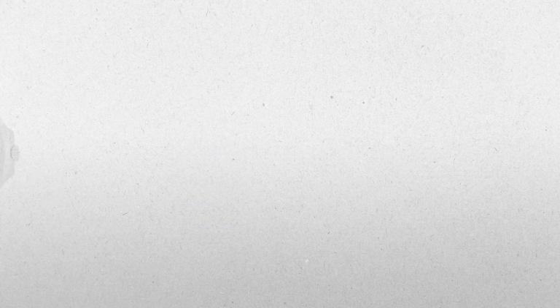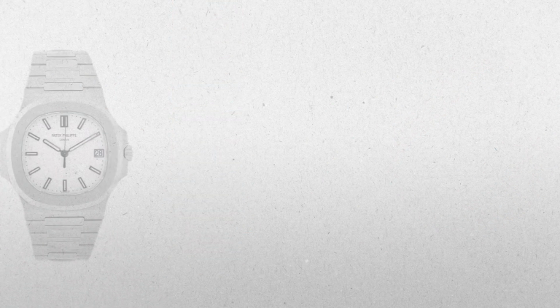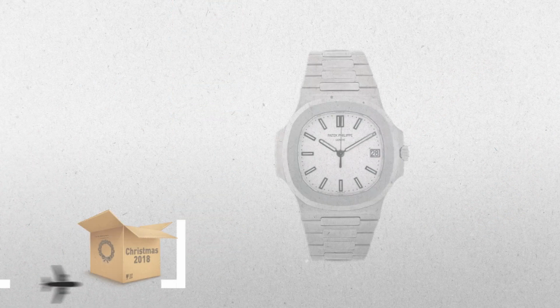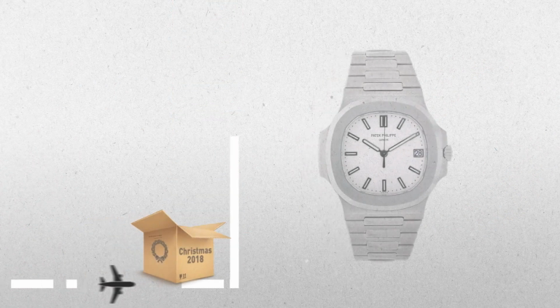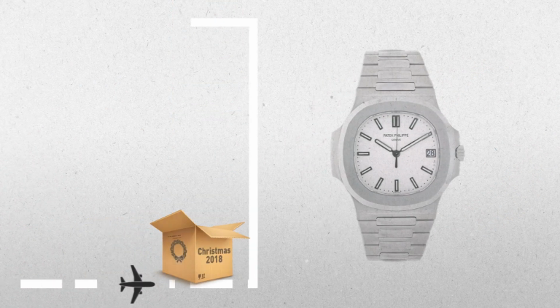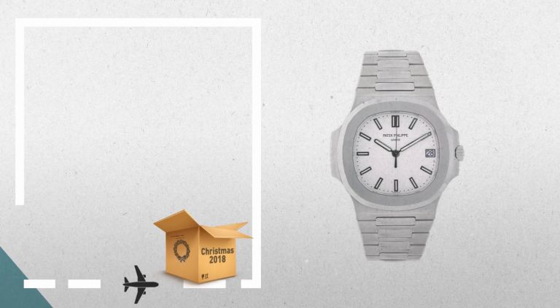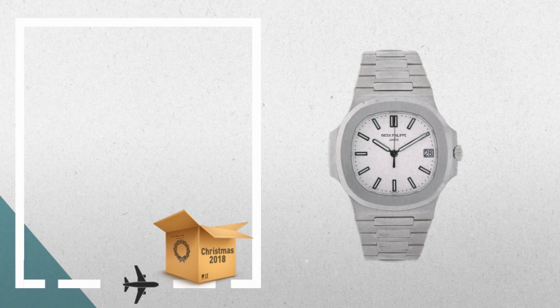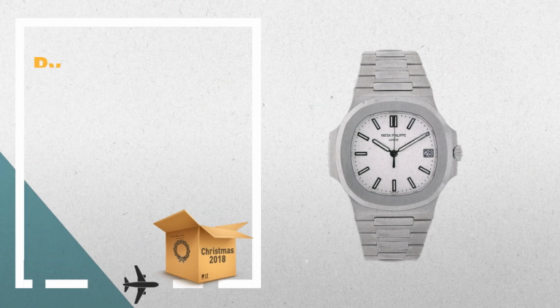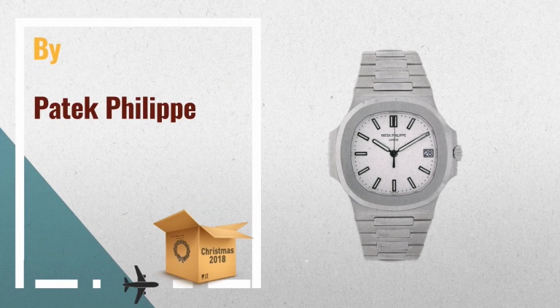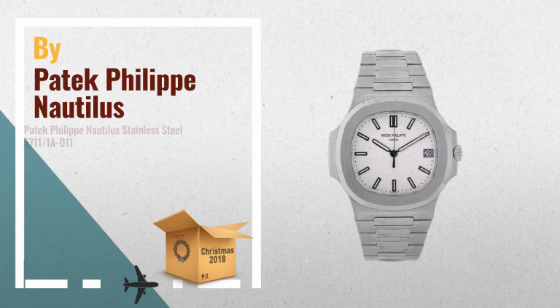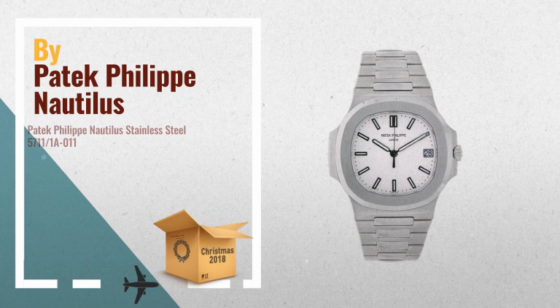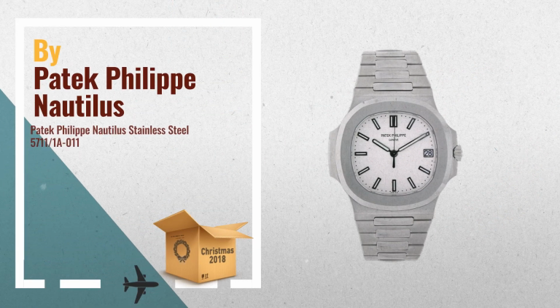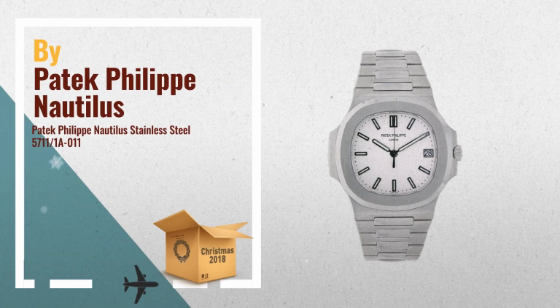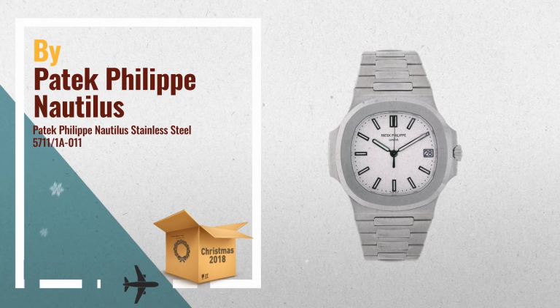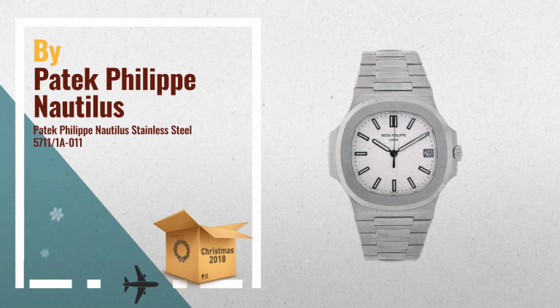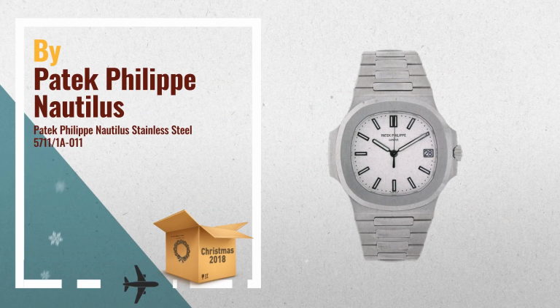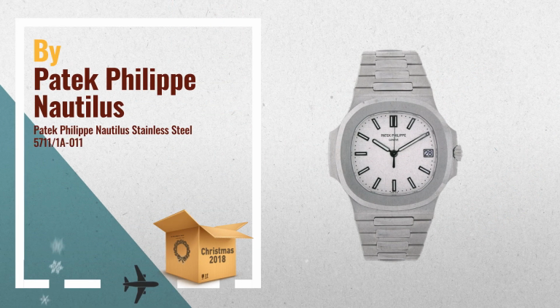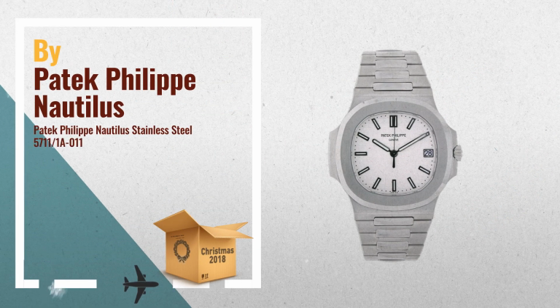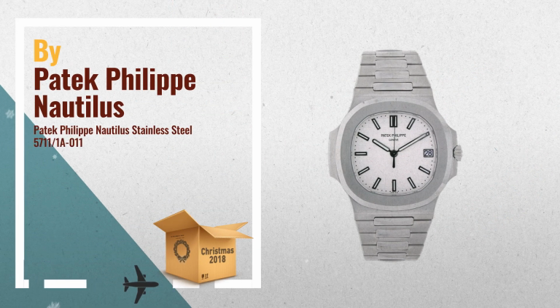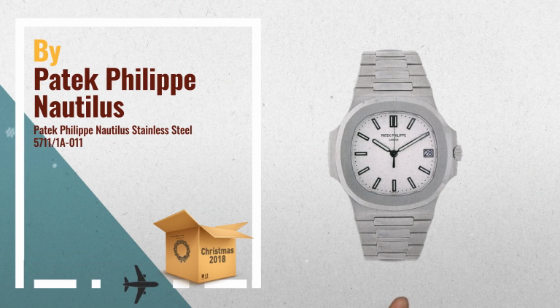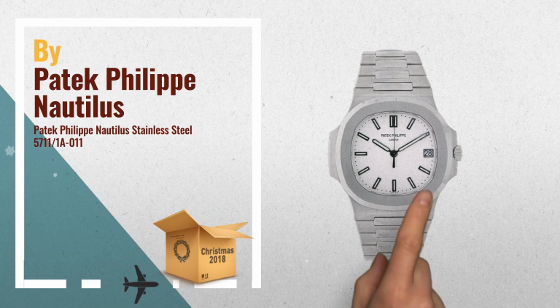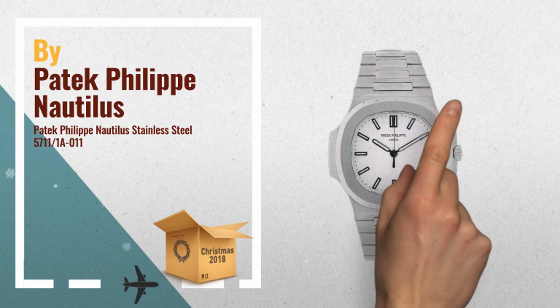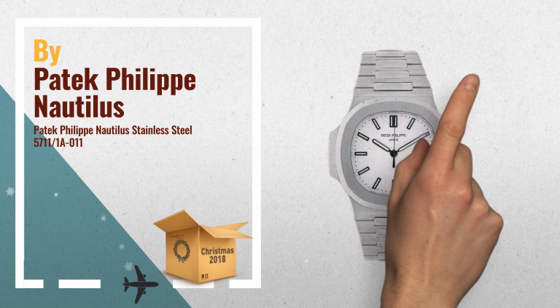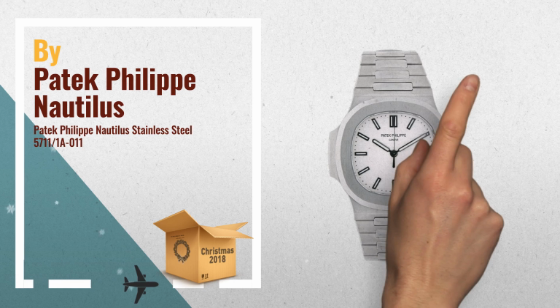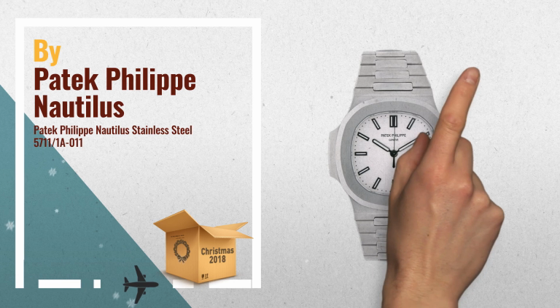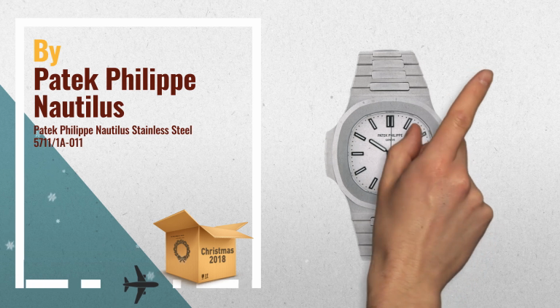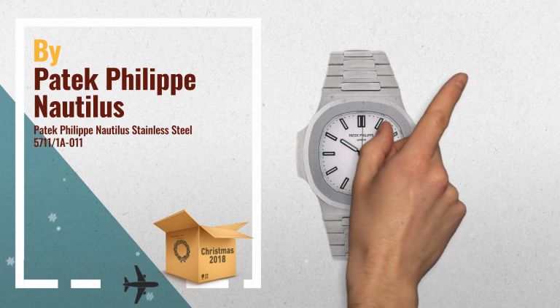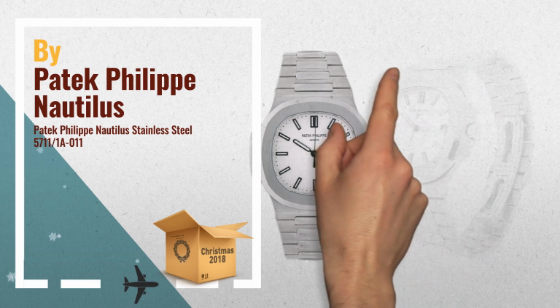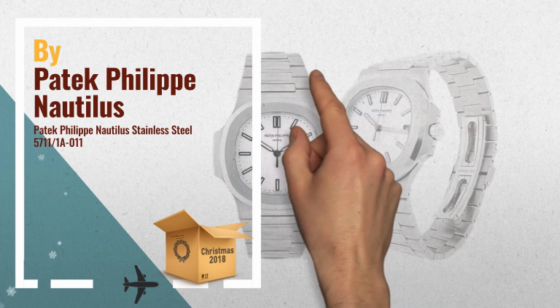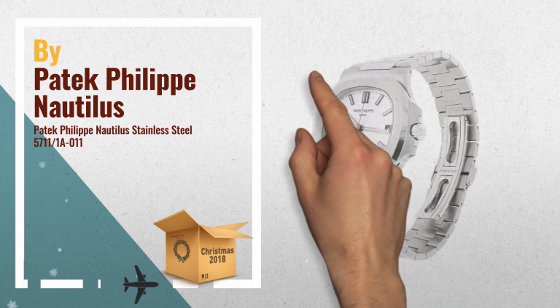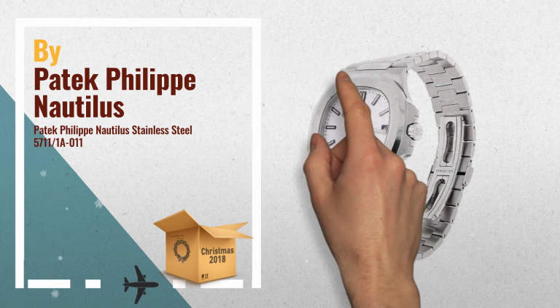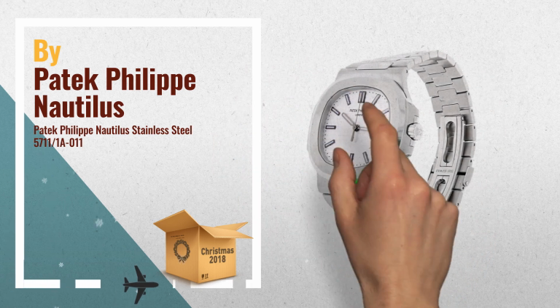Number 2: Patek Philippe Nautilus Stainless Steel, by Patek Philippe Nautilus.